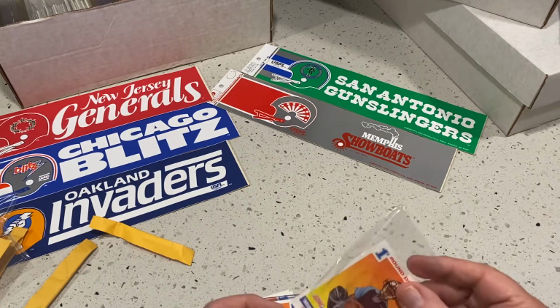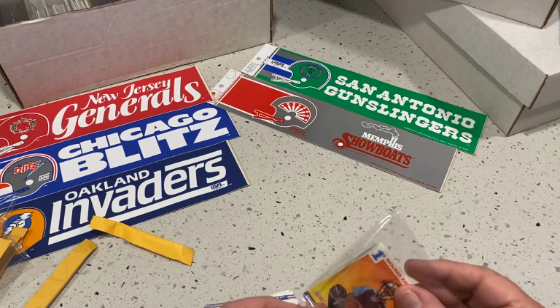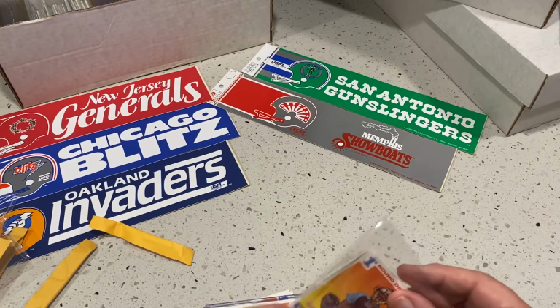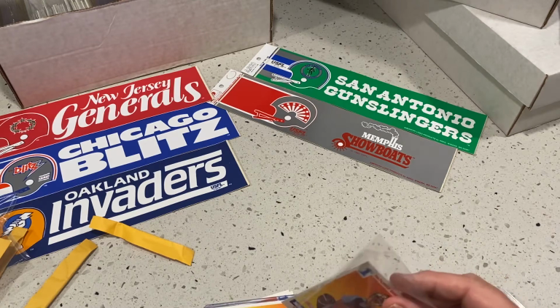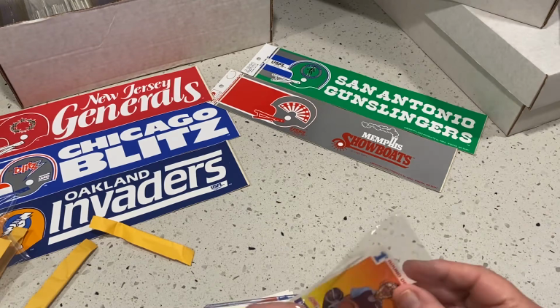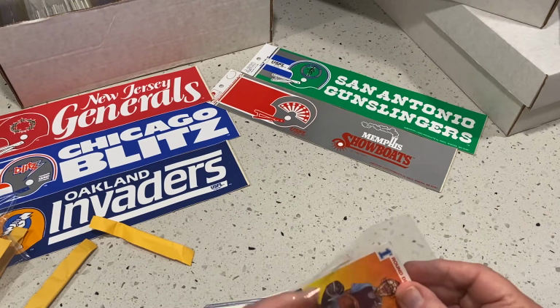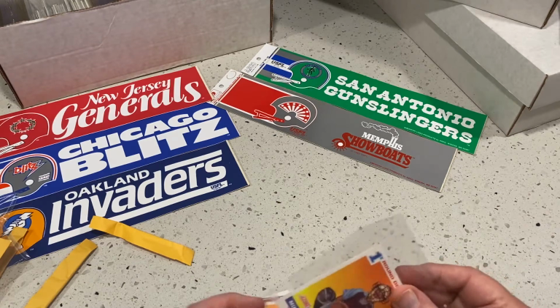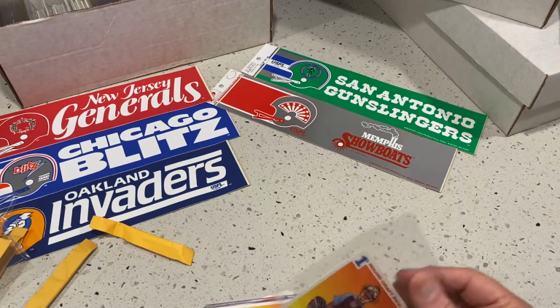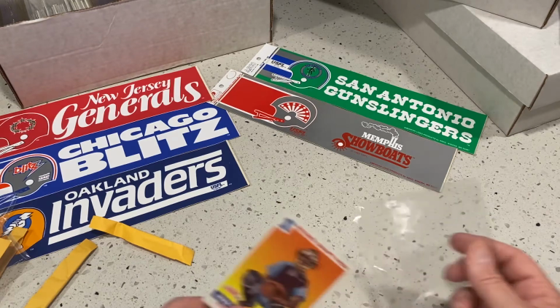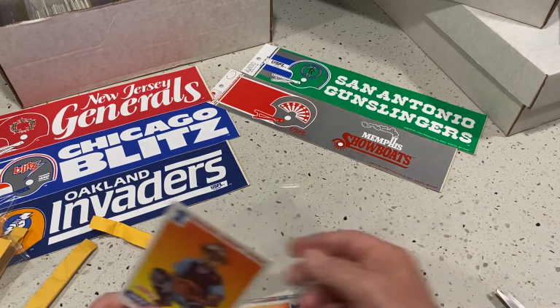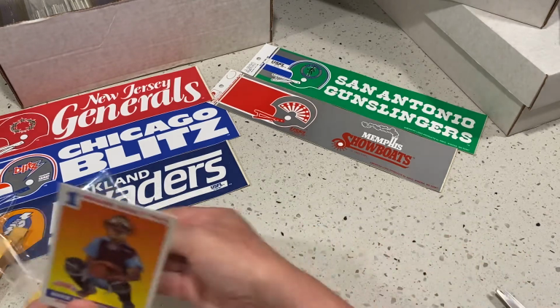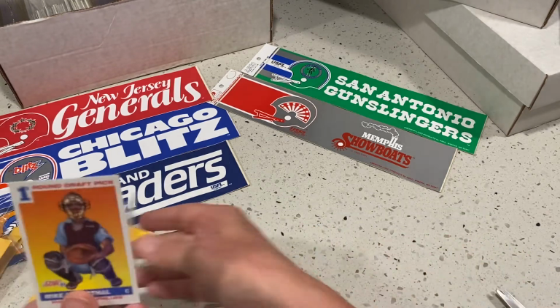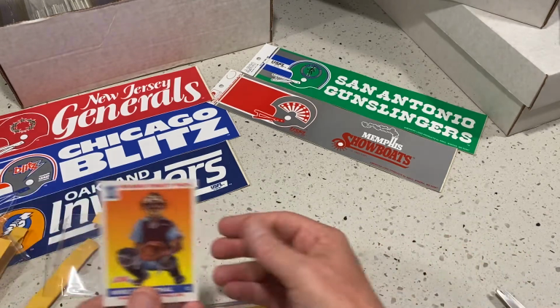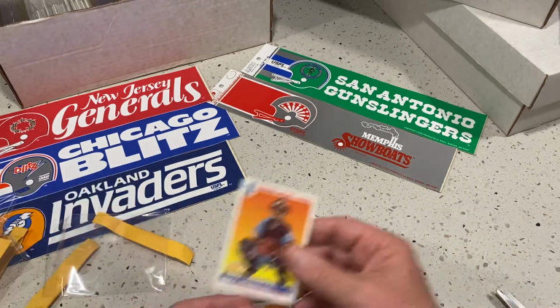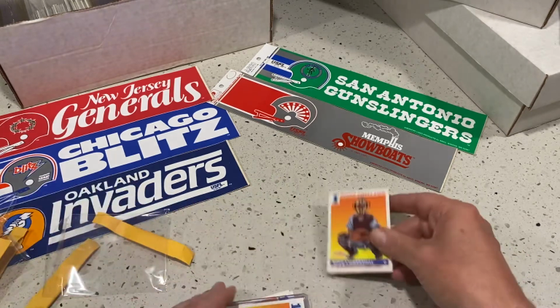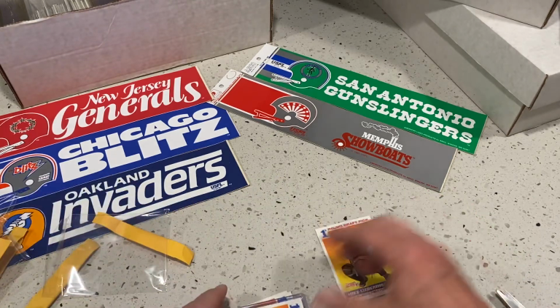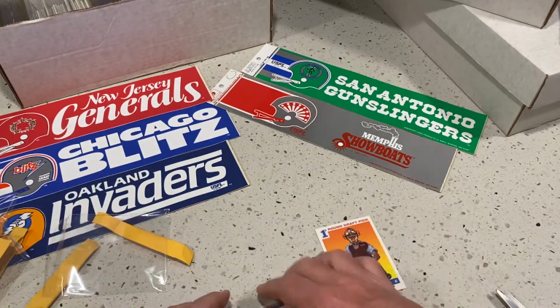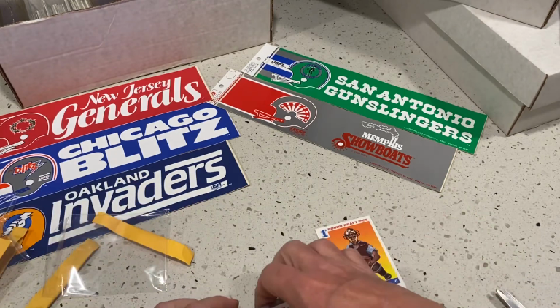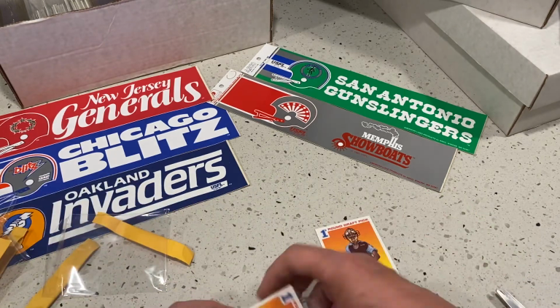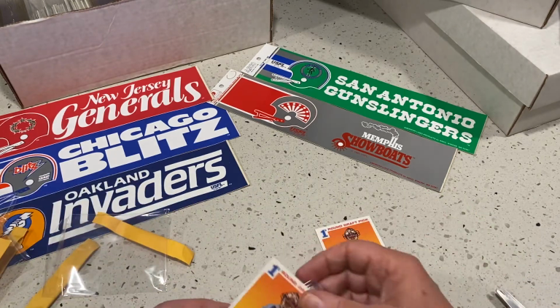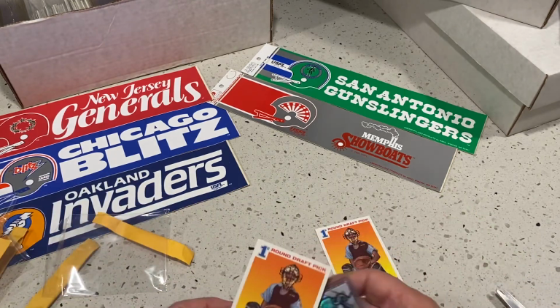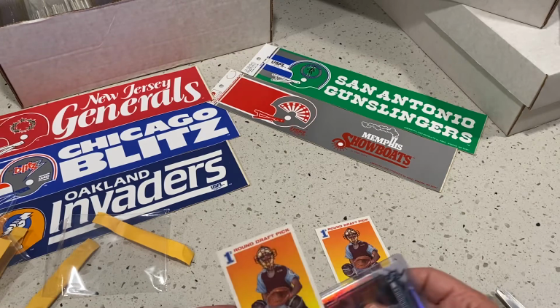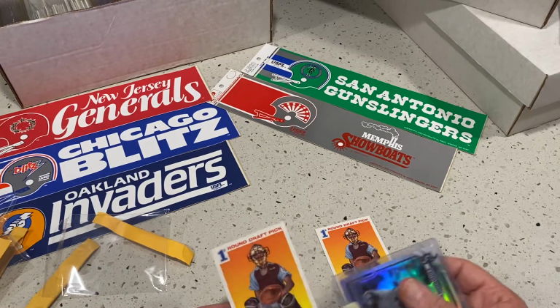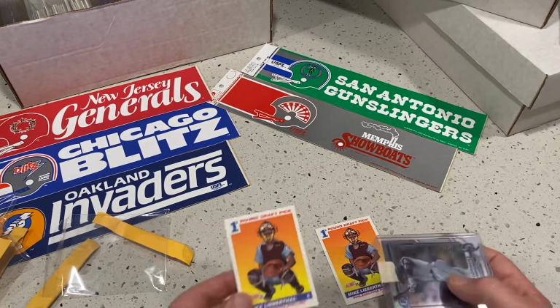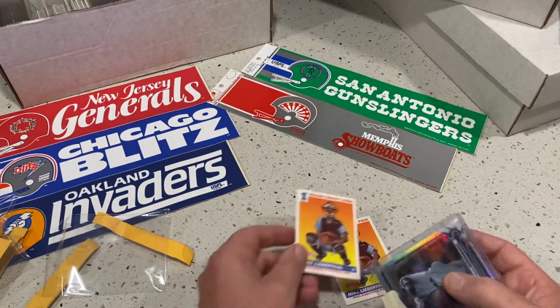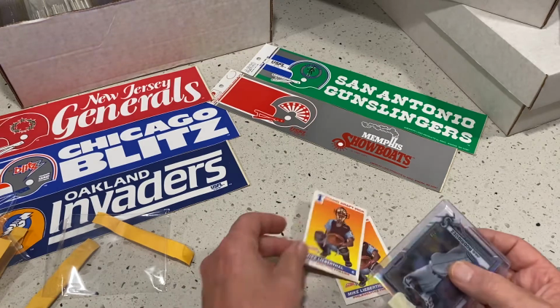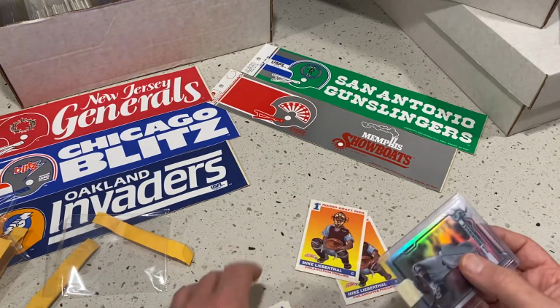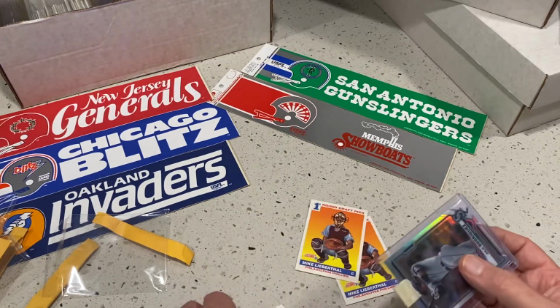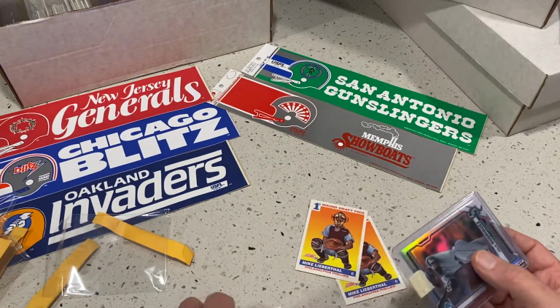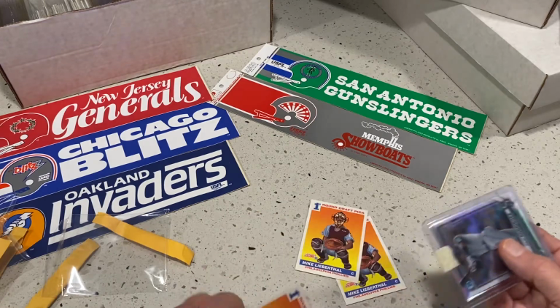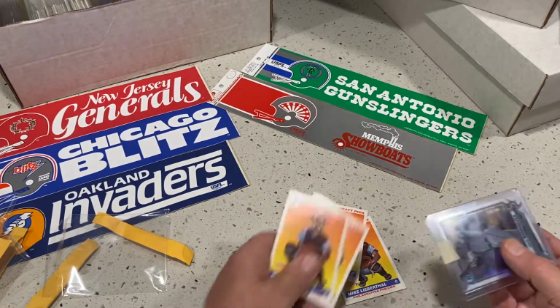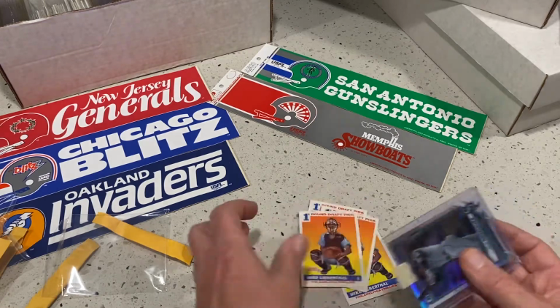91 Score — I gotta tie that too. I can't give that stuff away. It's funny.